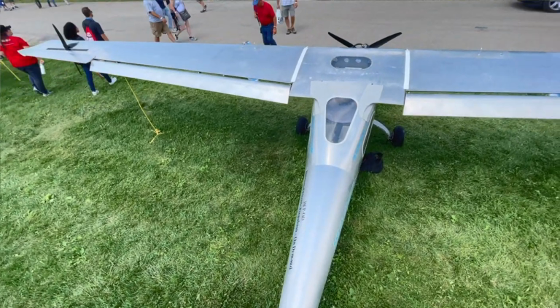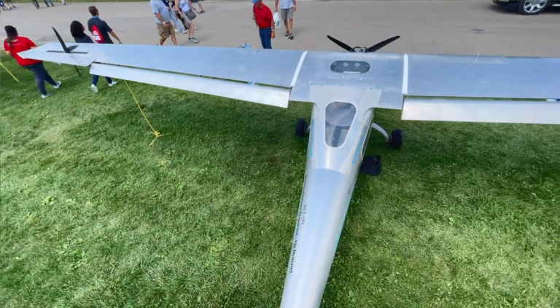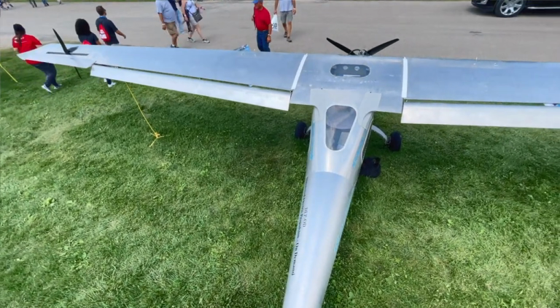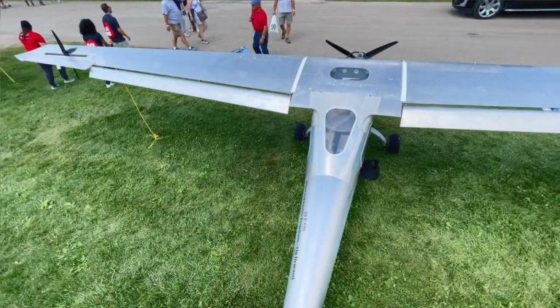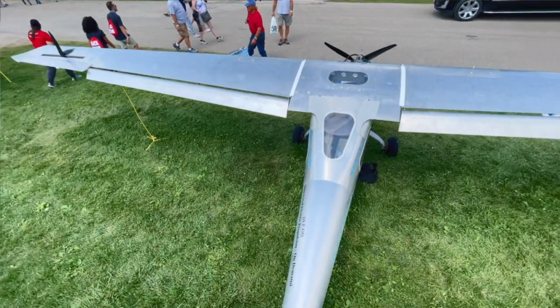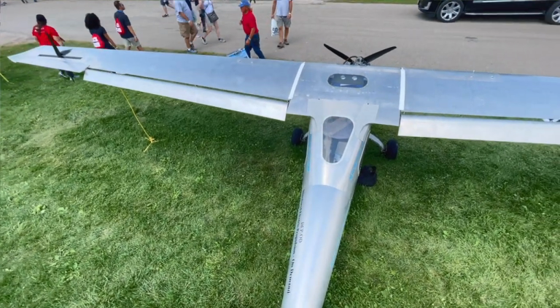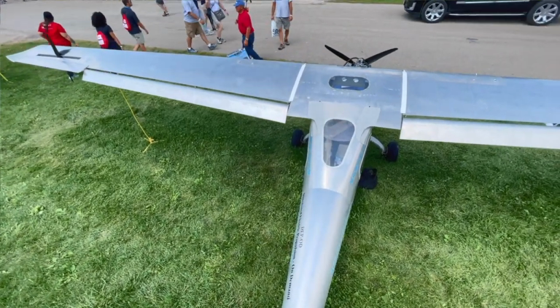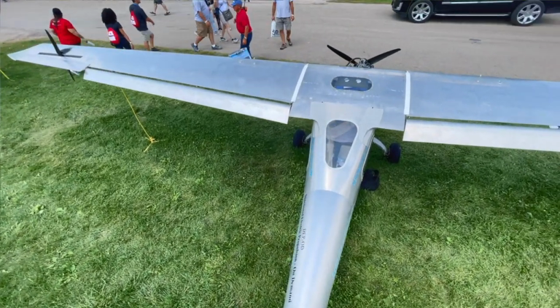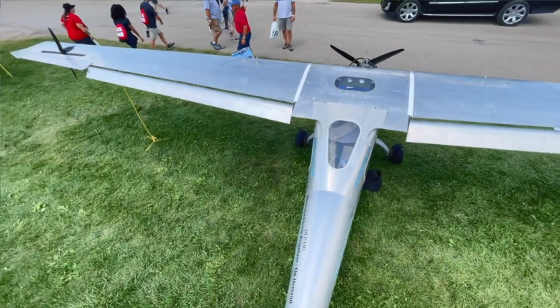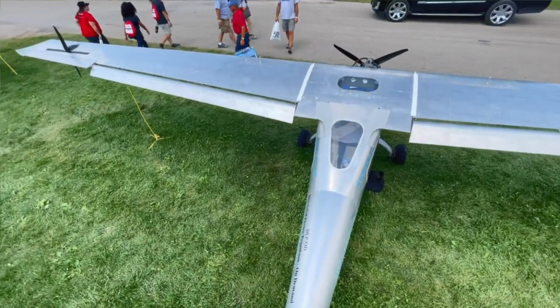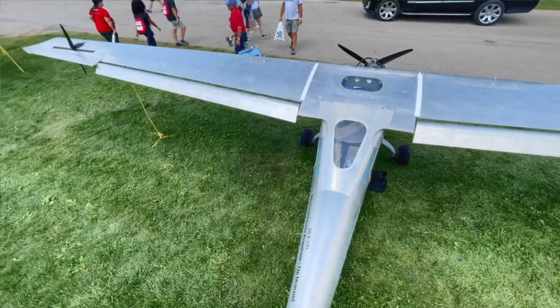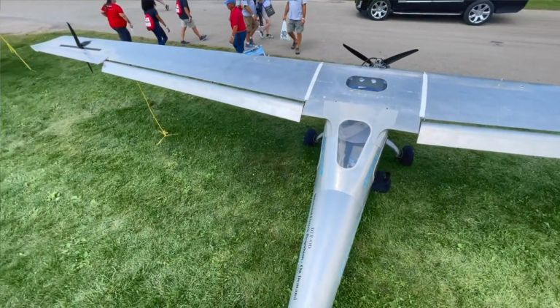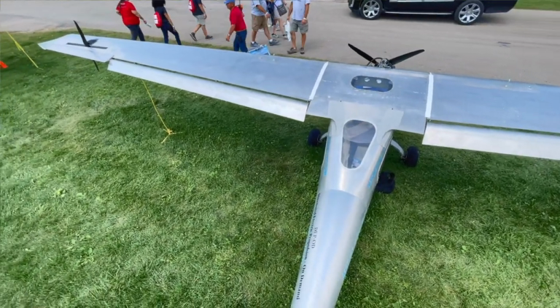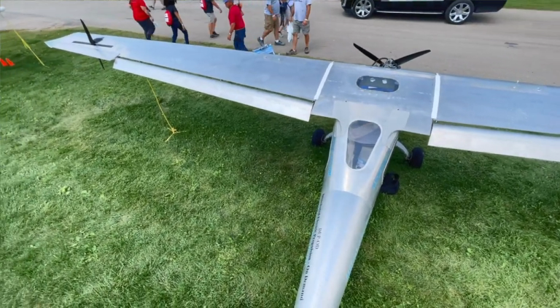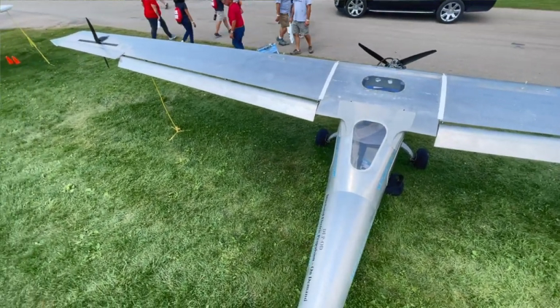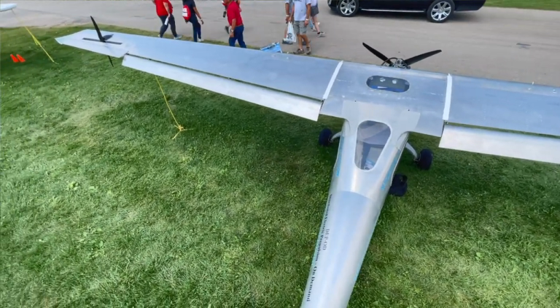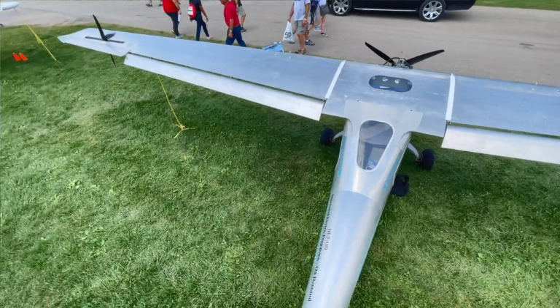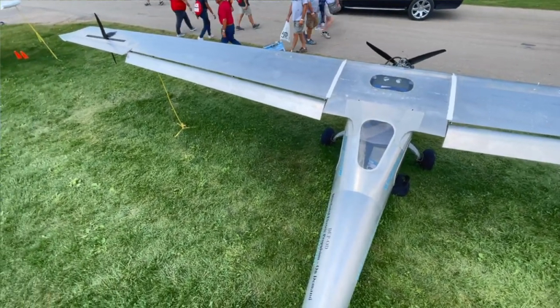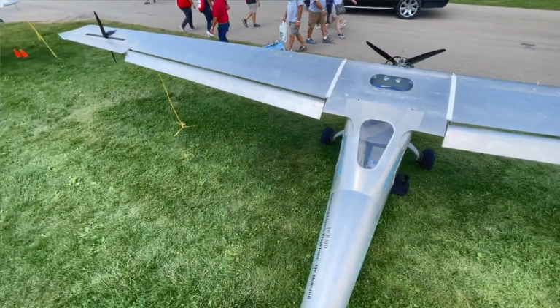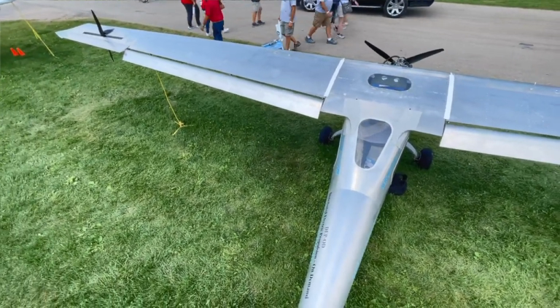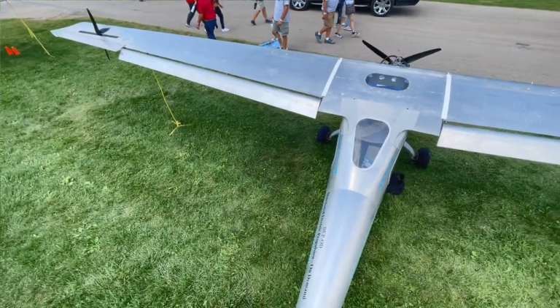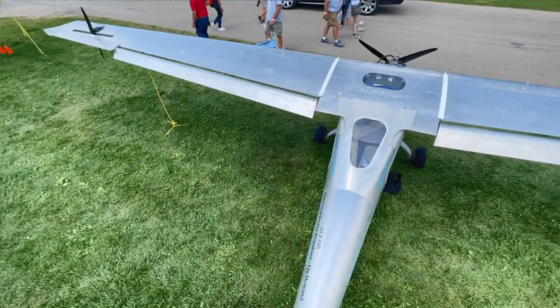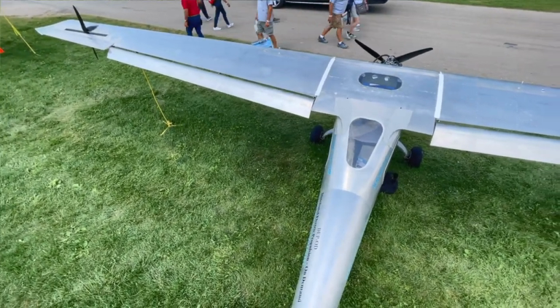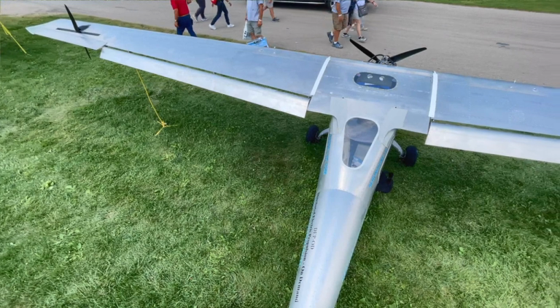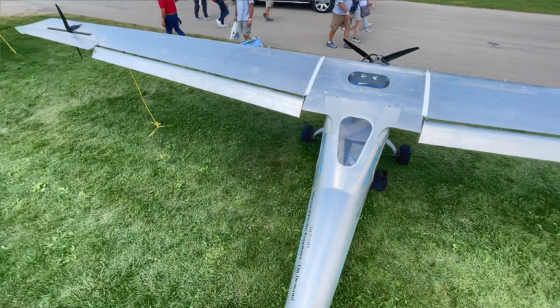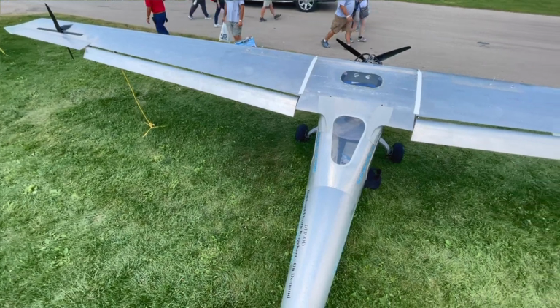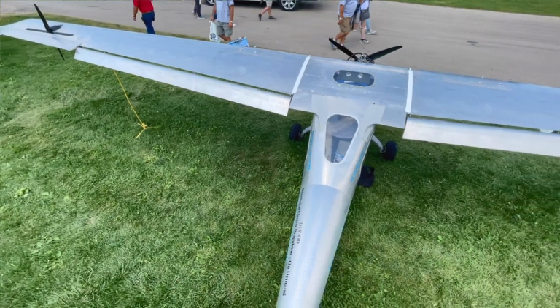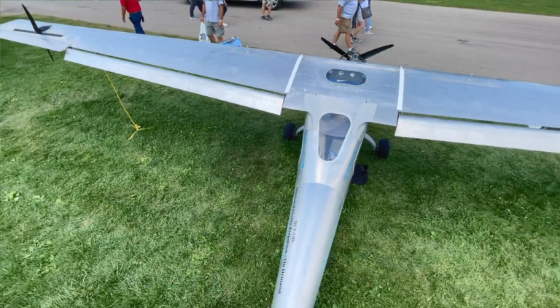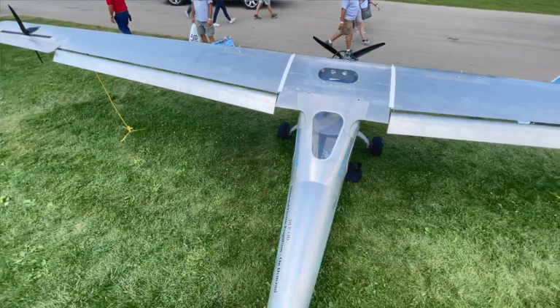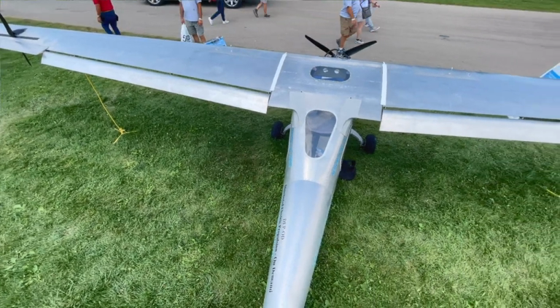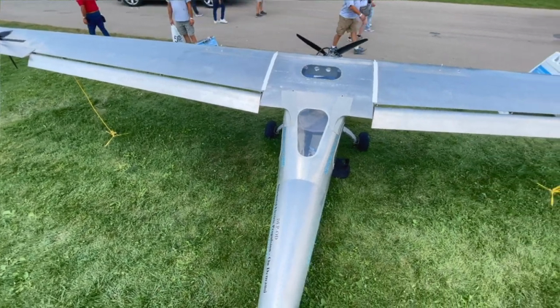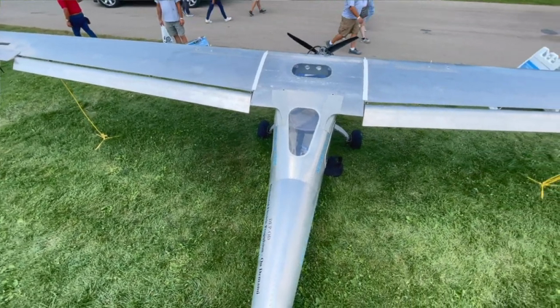When it stops, it automatically goes to horizontal — and it basically disappears.